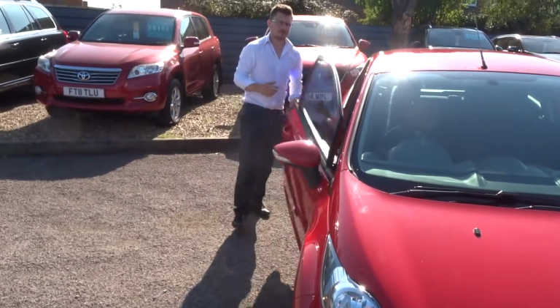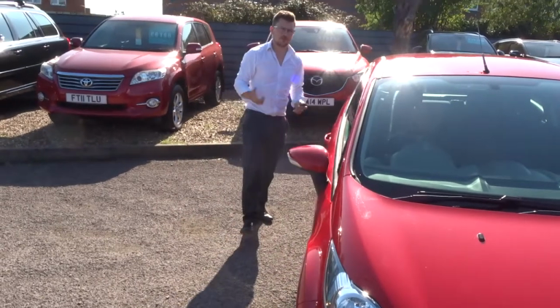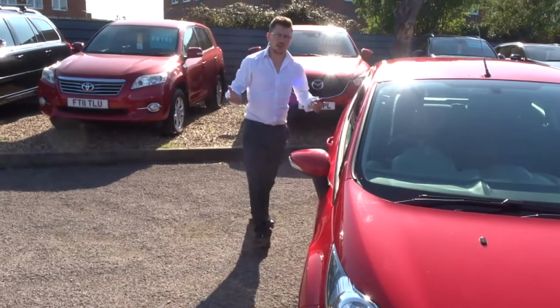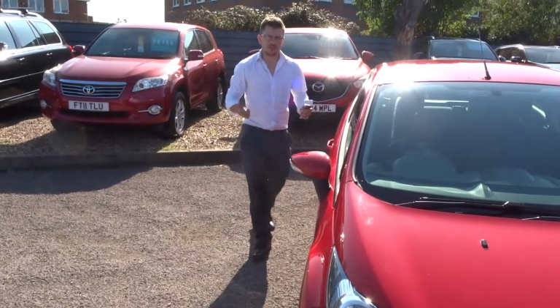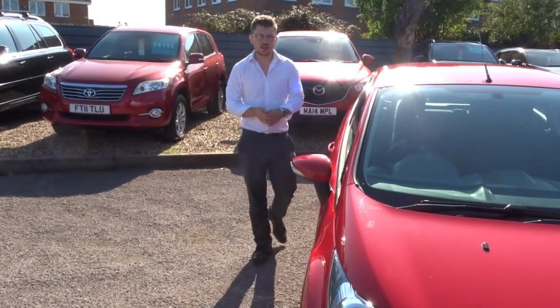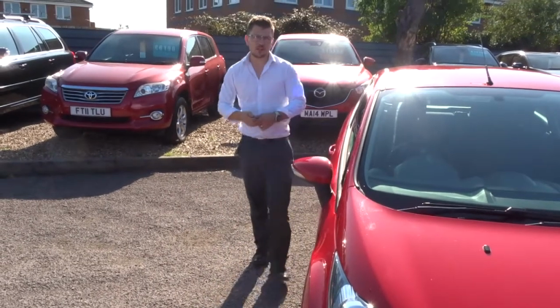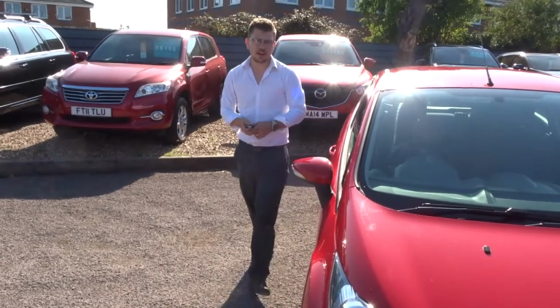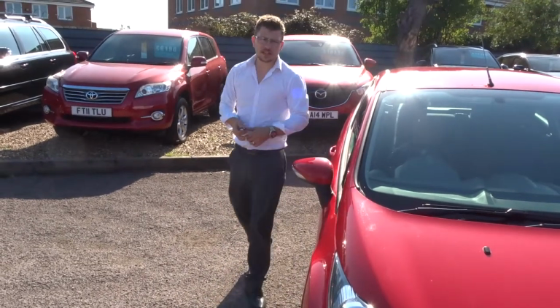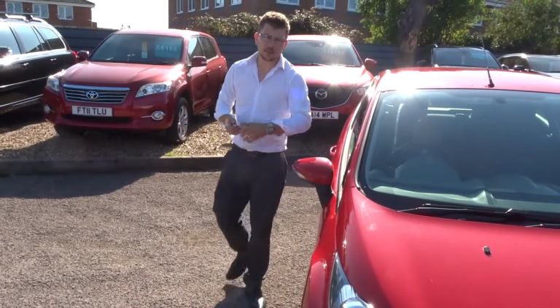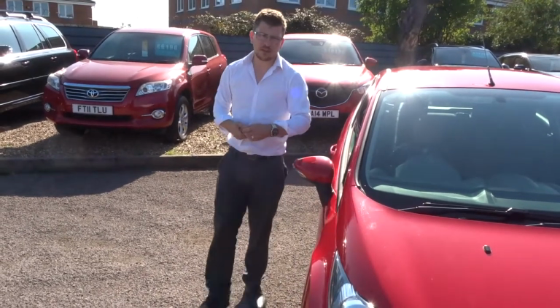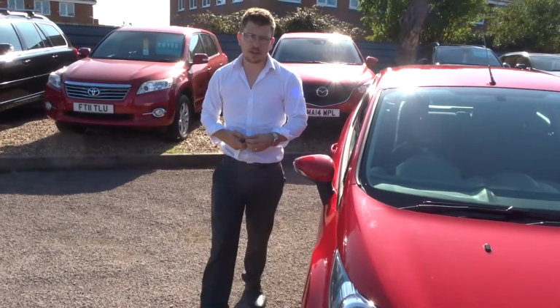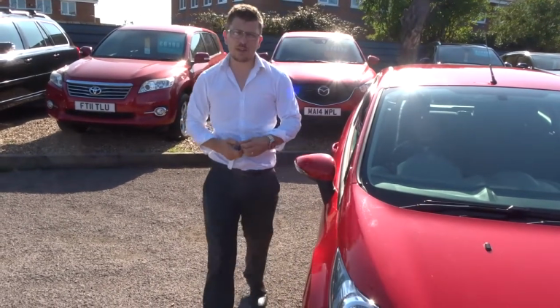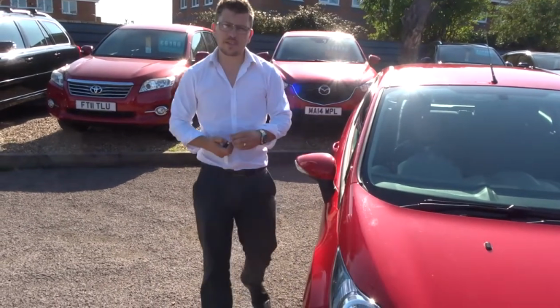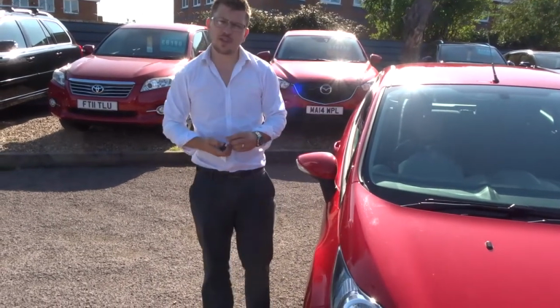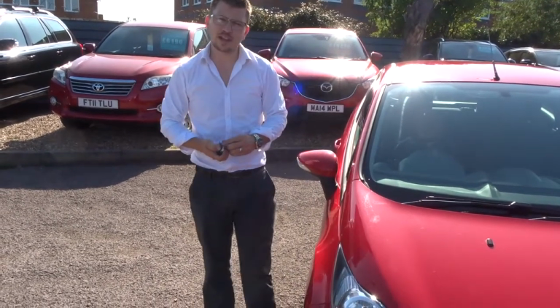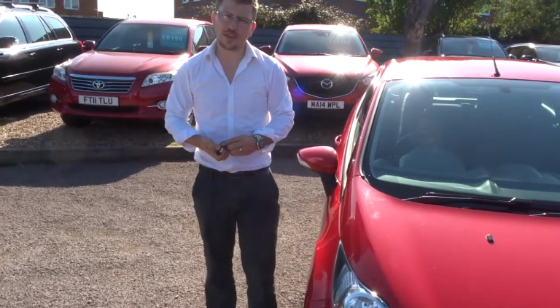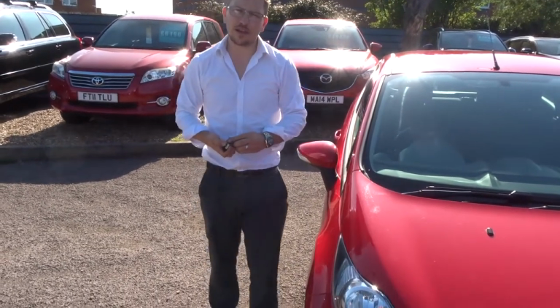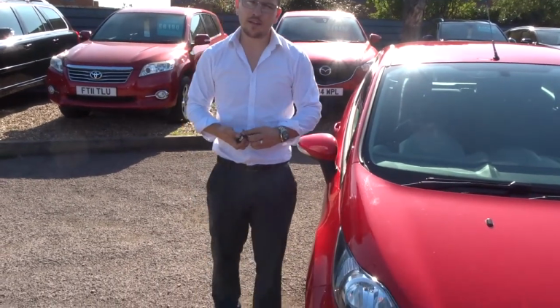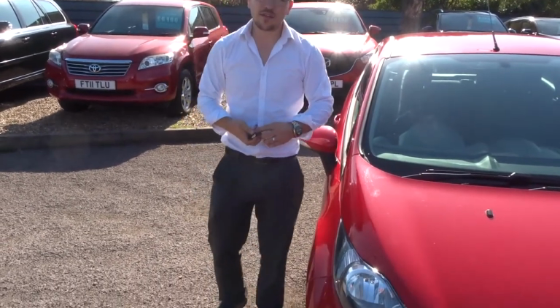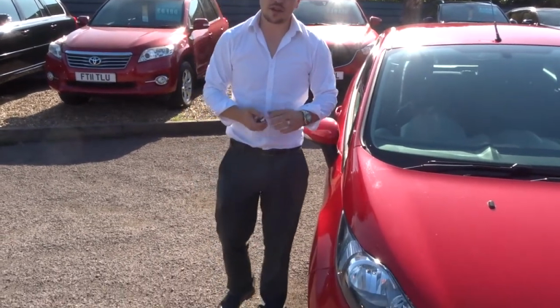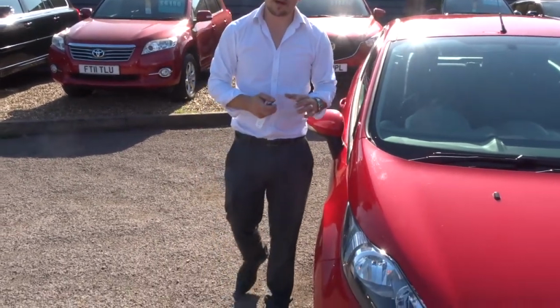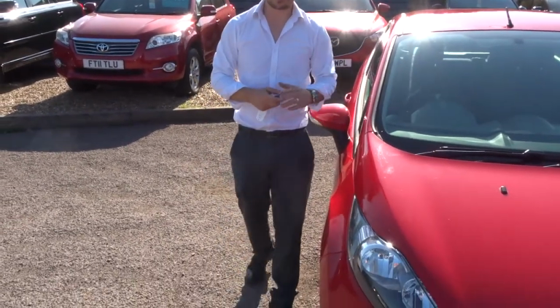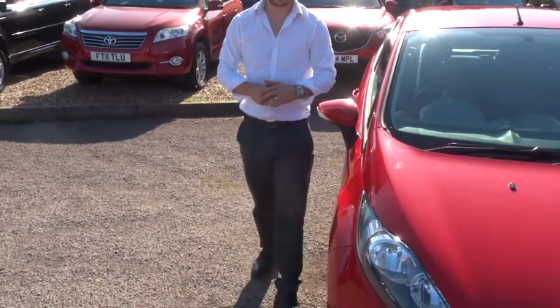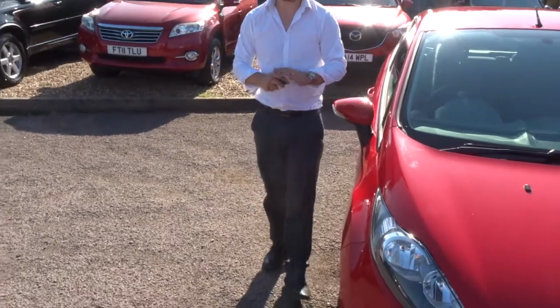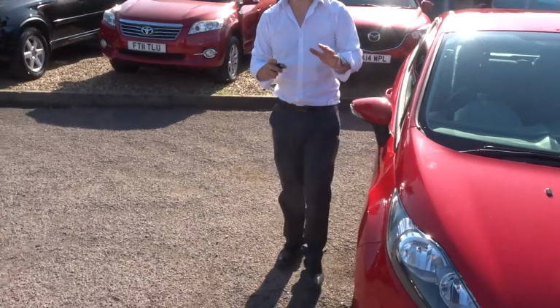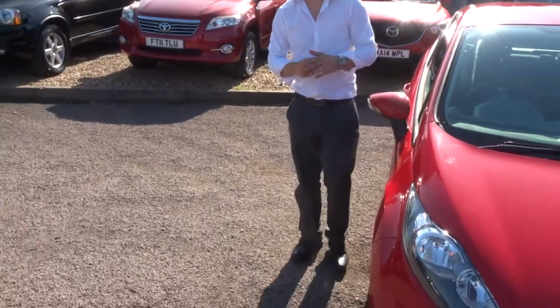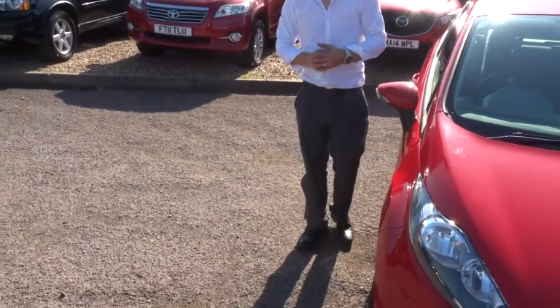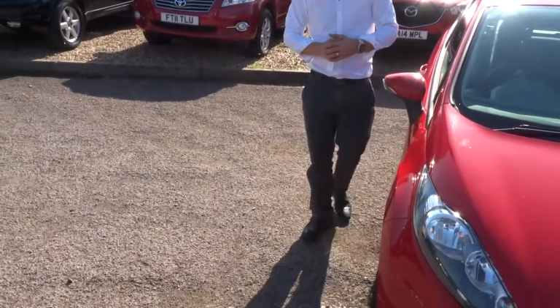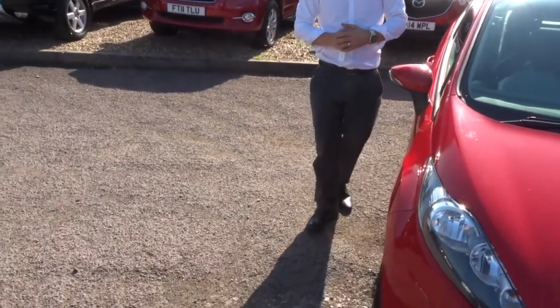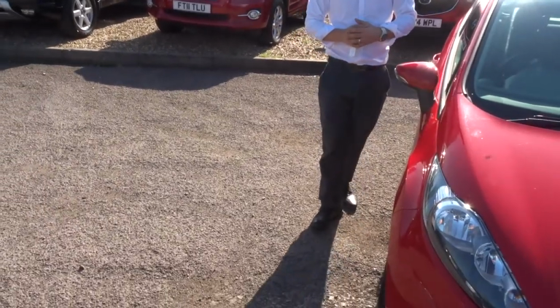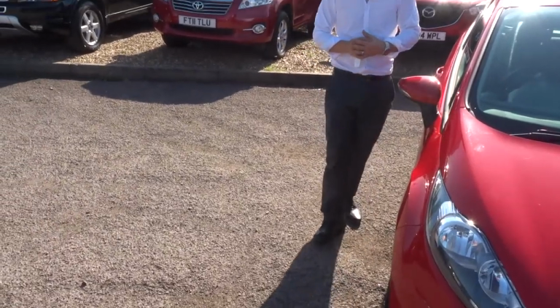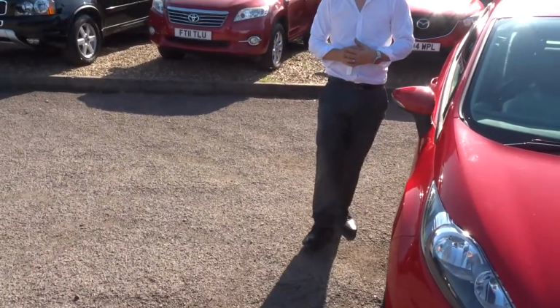So if you're looking for finance, we've got very competitive rates on that. If you've got a part exchange, that's no problem, we can help with that as well.